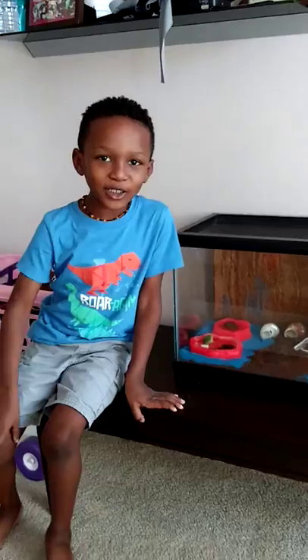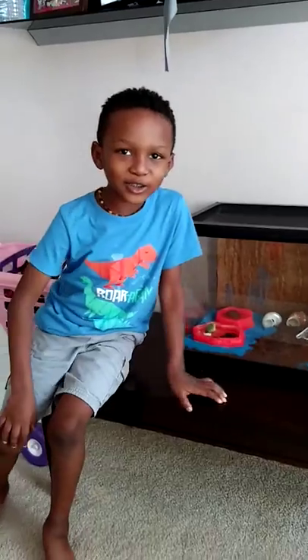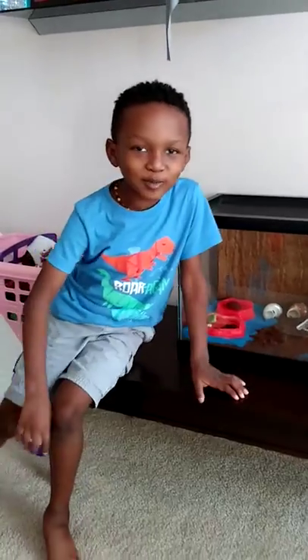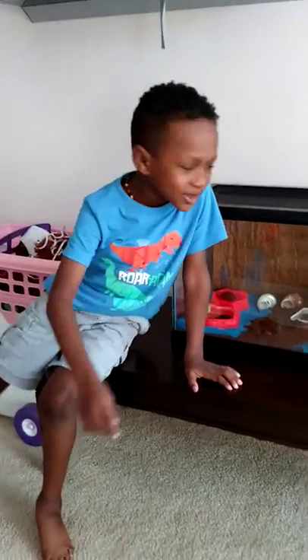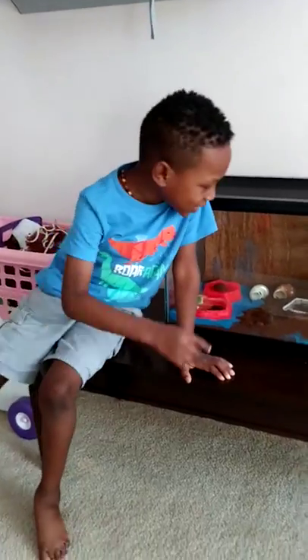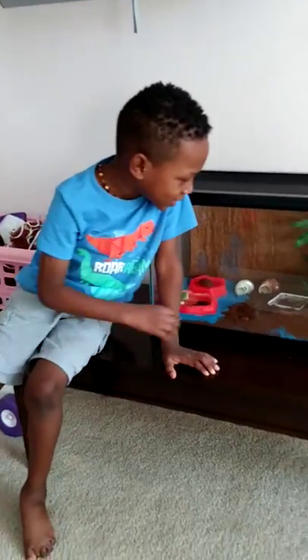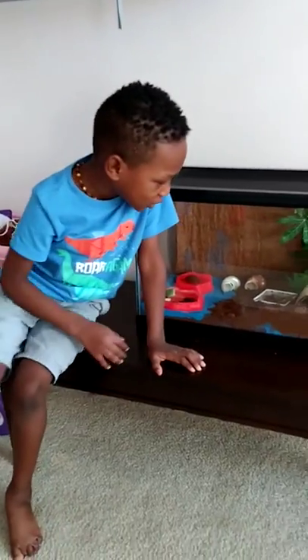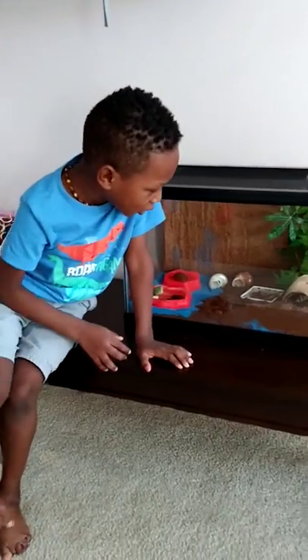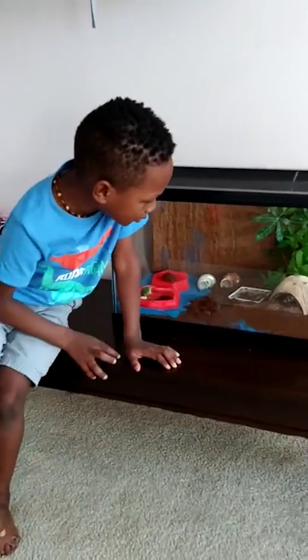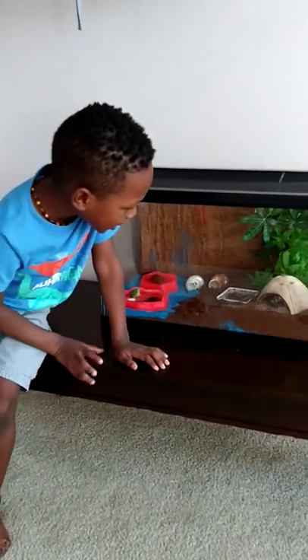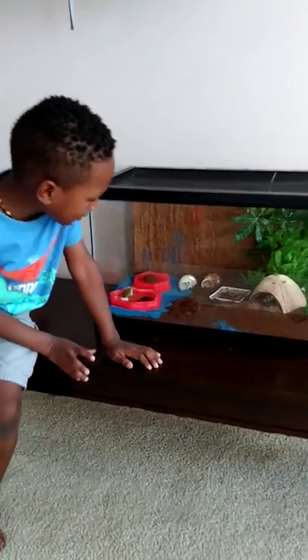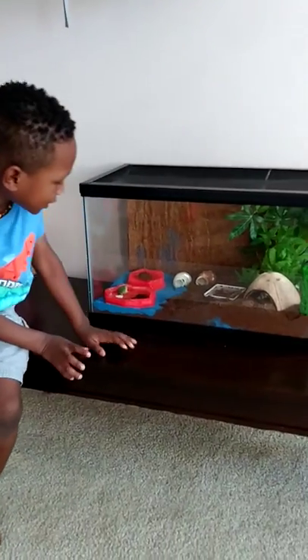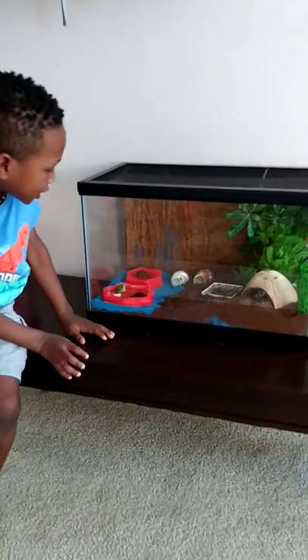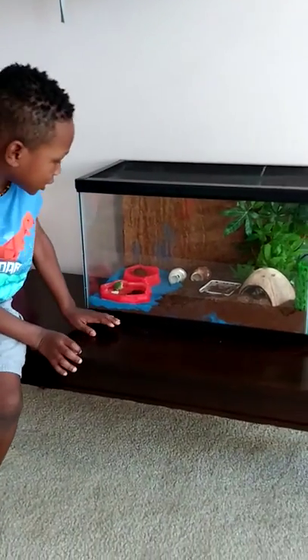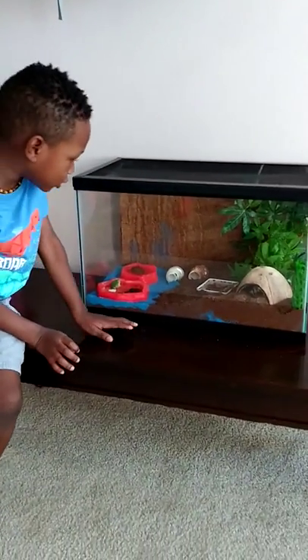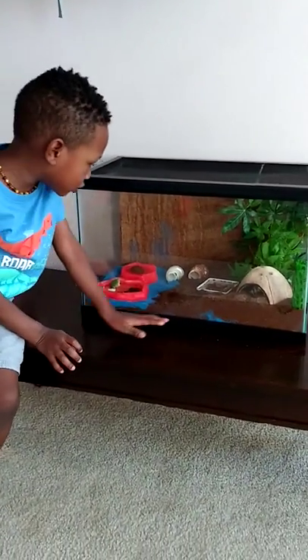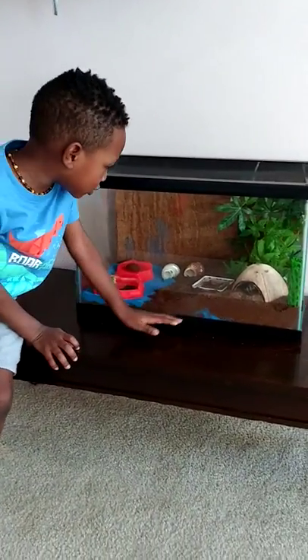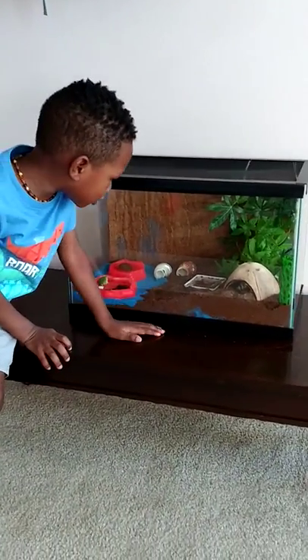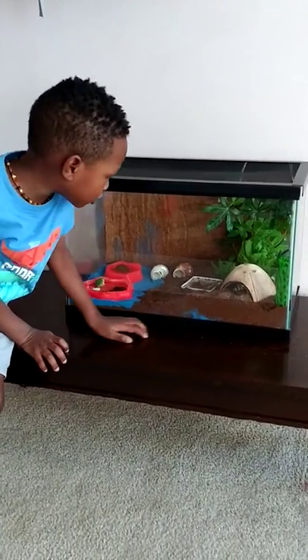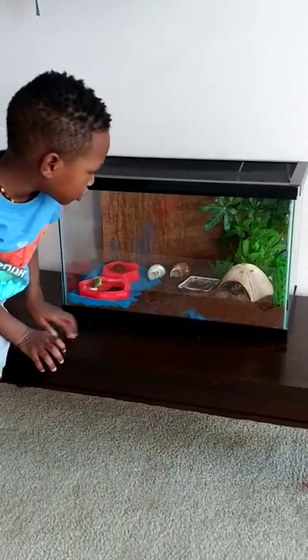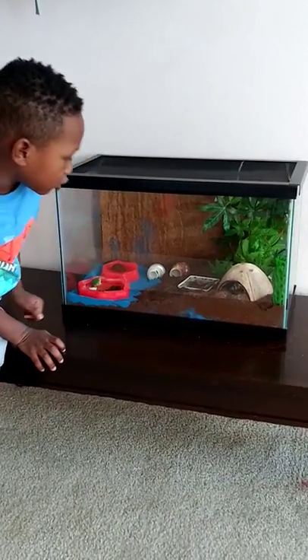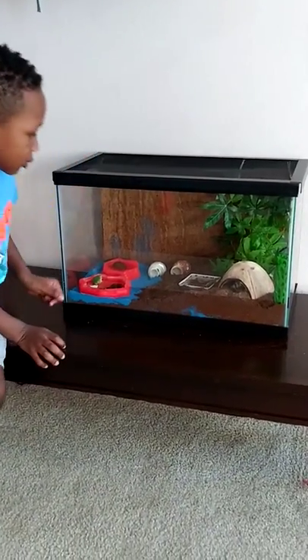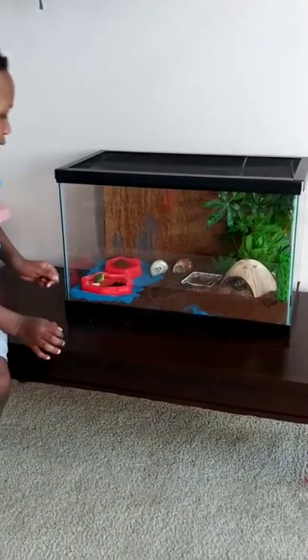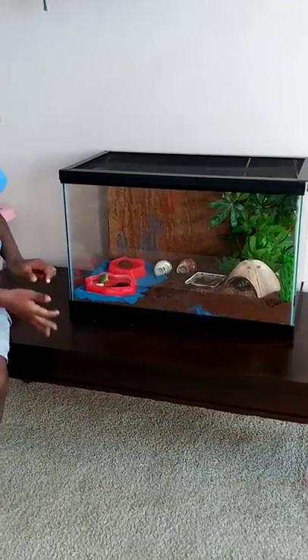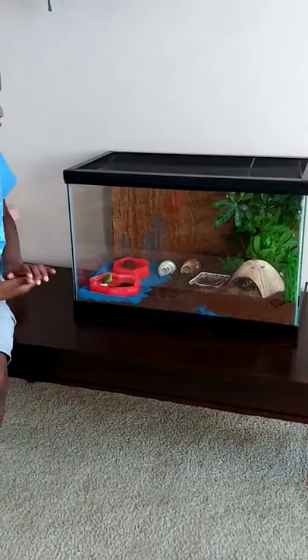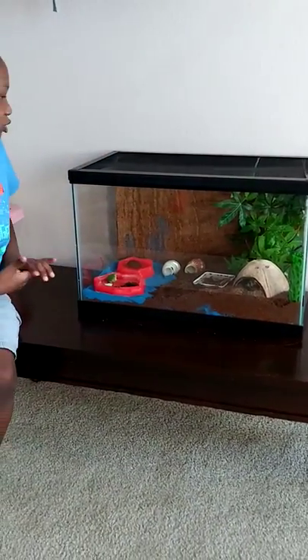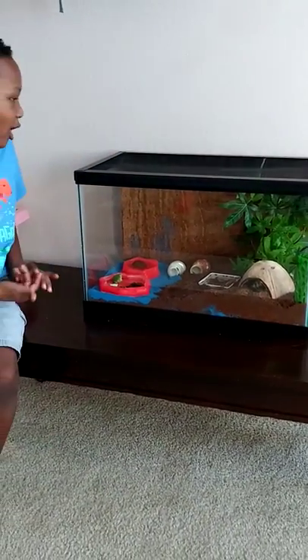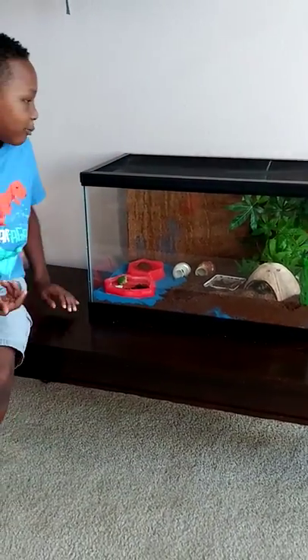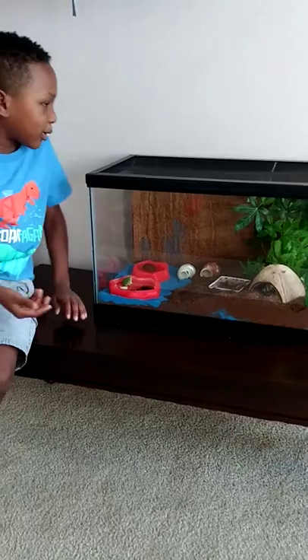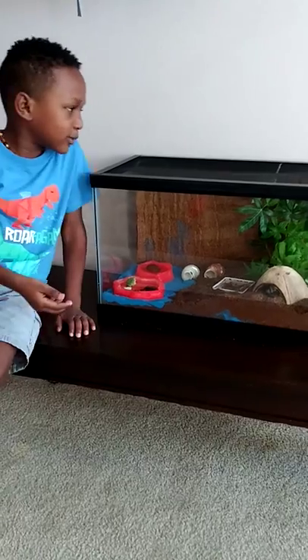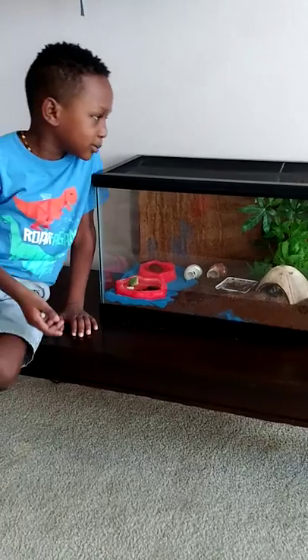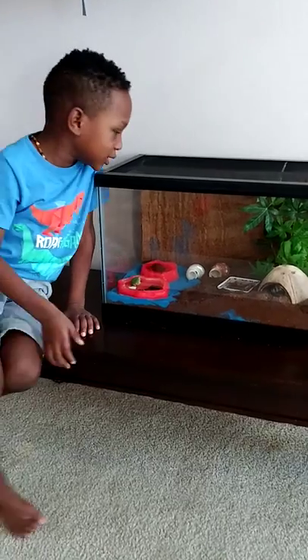Hi, it's me Agent Zone. Happy to introduce you to my favorite crab, Bumblebee.